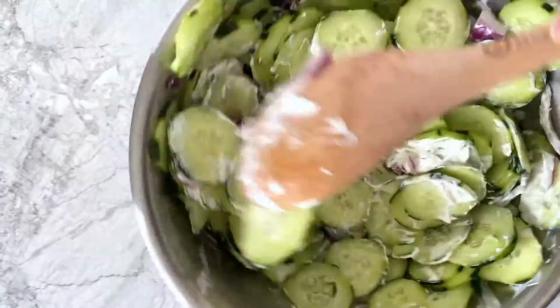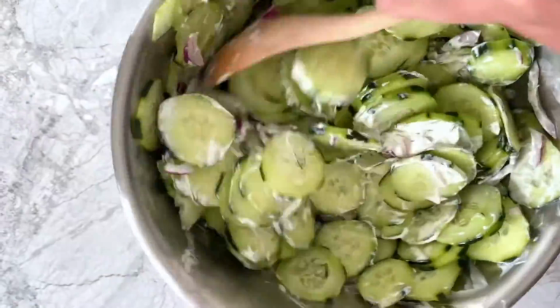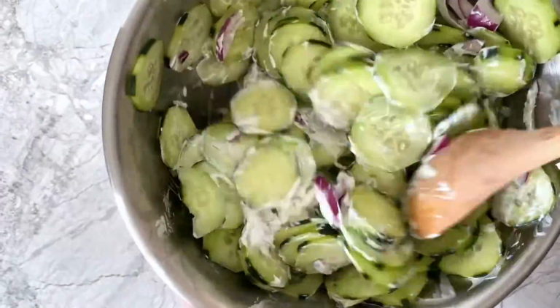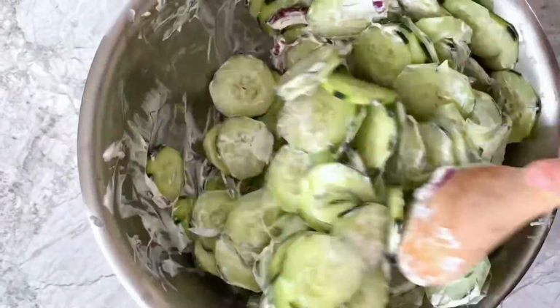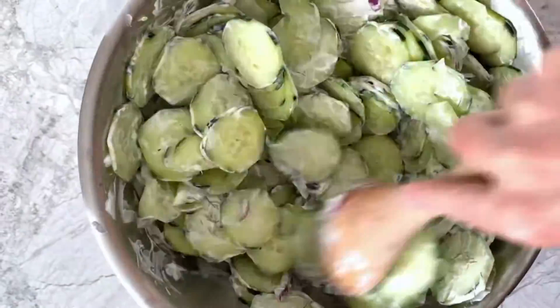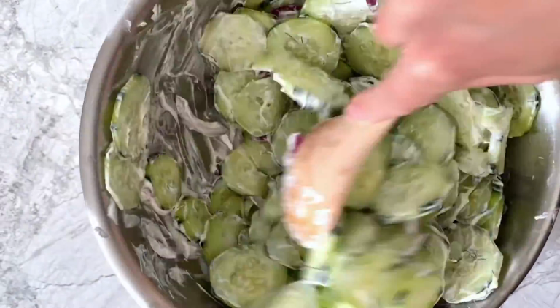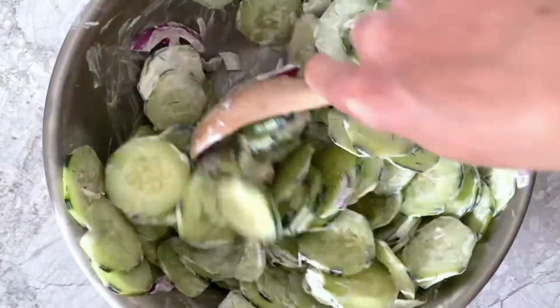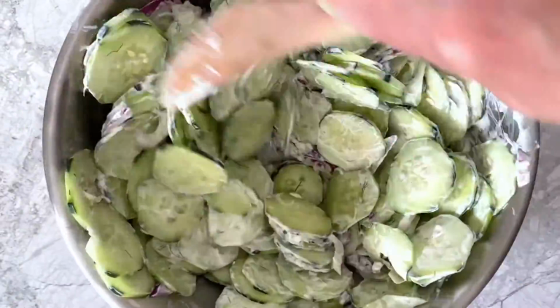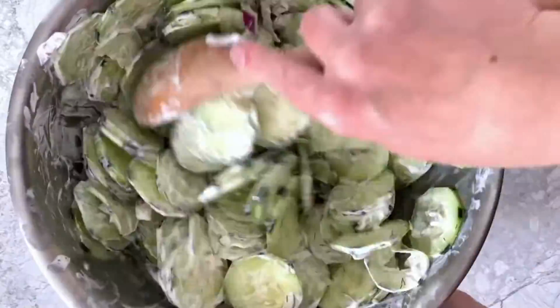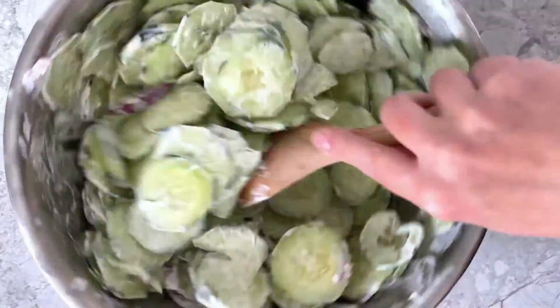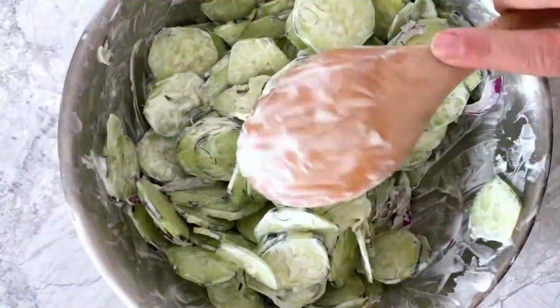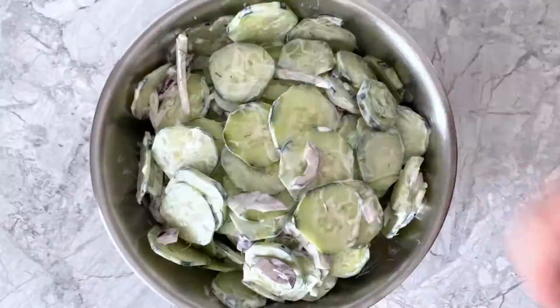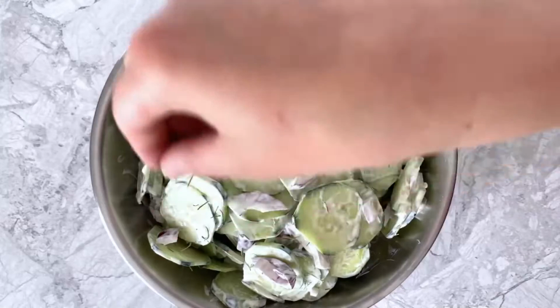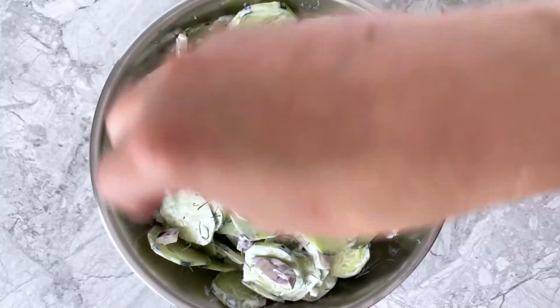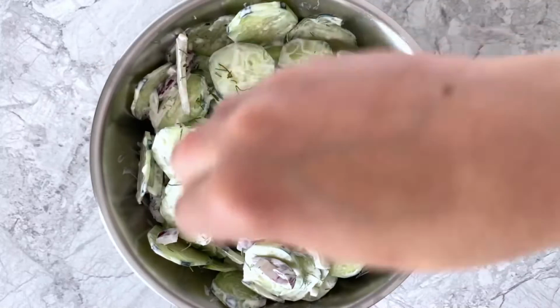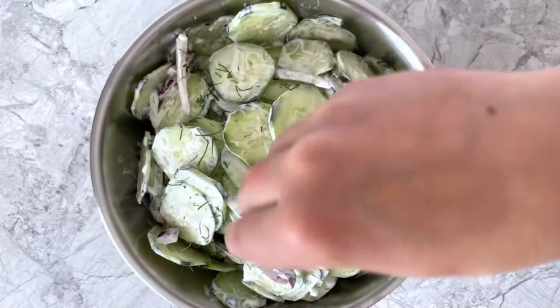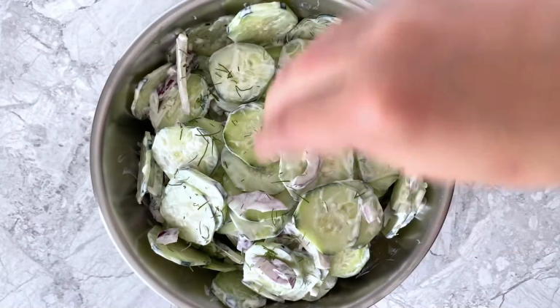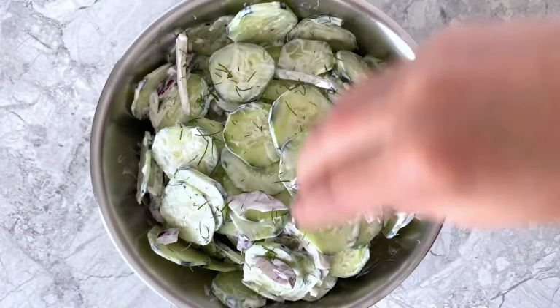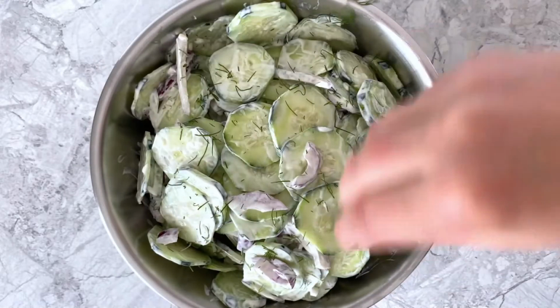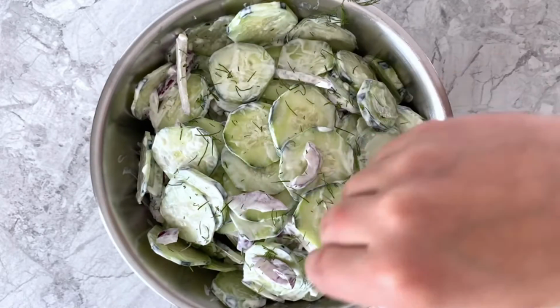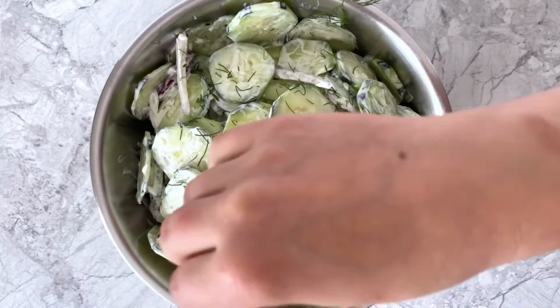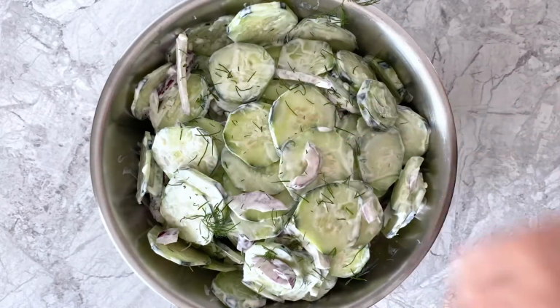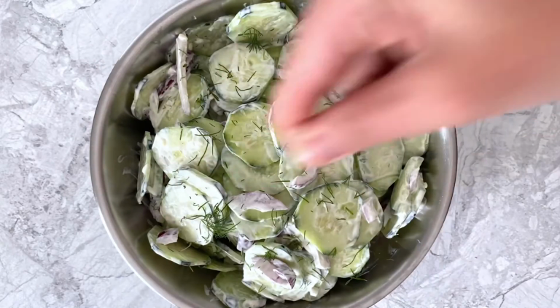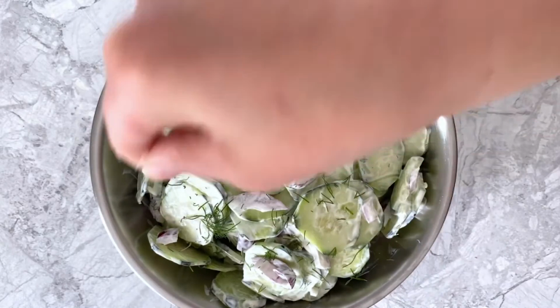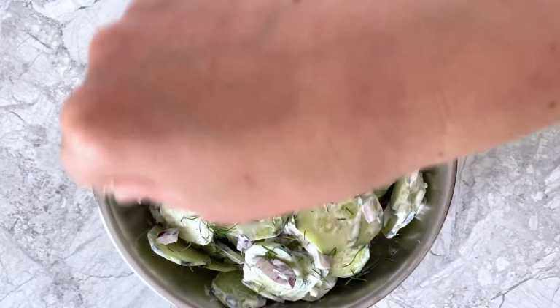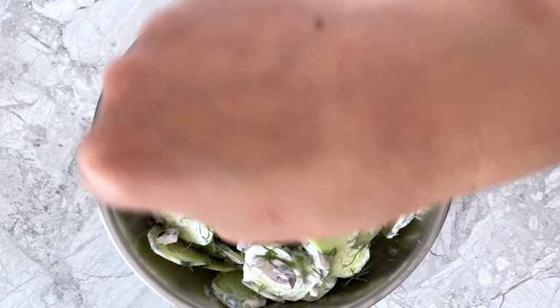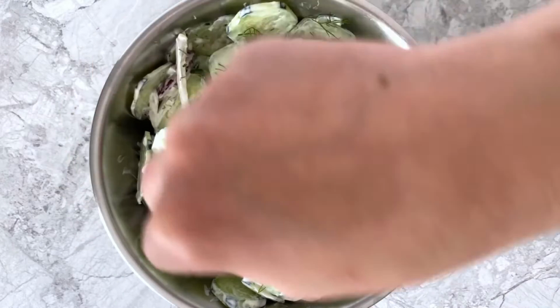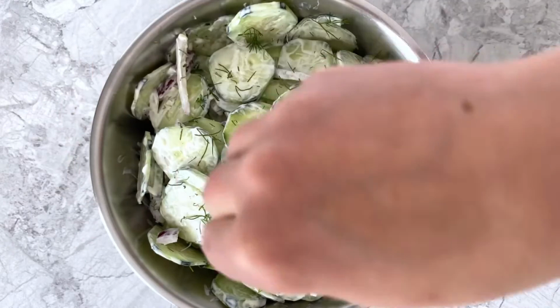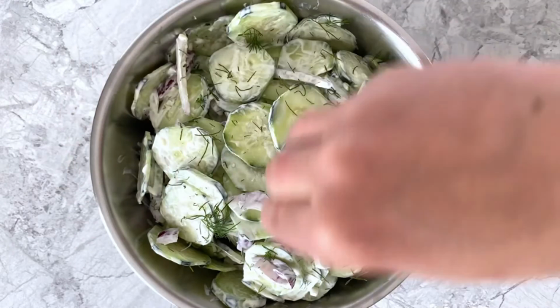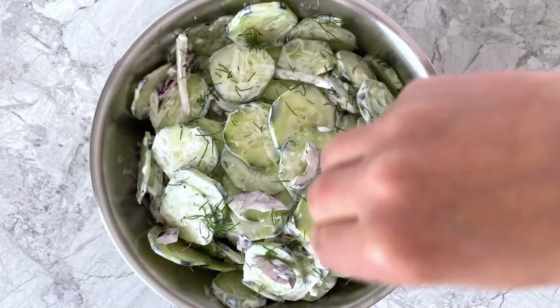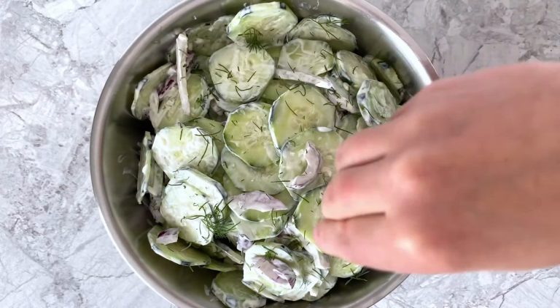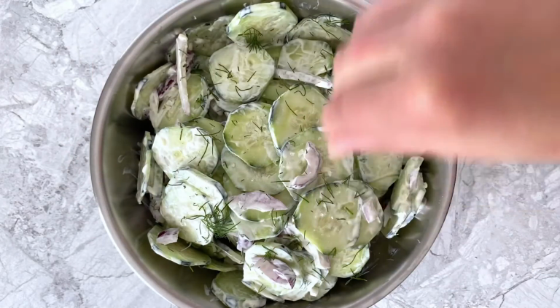Transfer the salad to the refrigerator to chill, and when you're ready to eat, sprinkle on some flaky sea salt and optionally some more fresh dill, then serve!